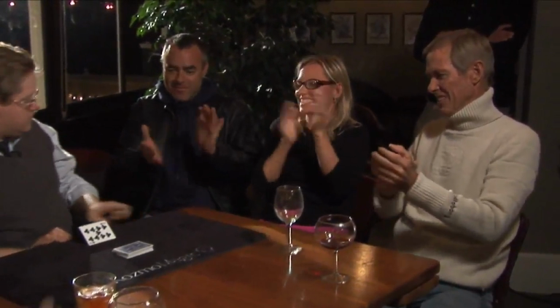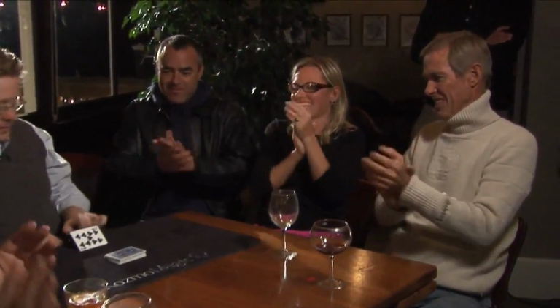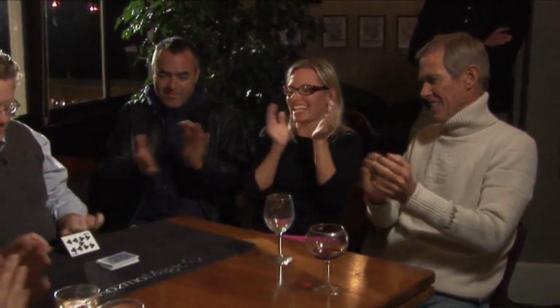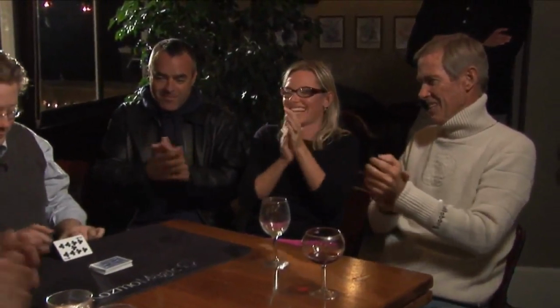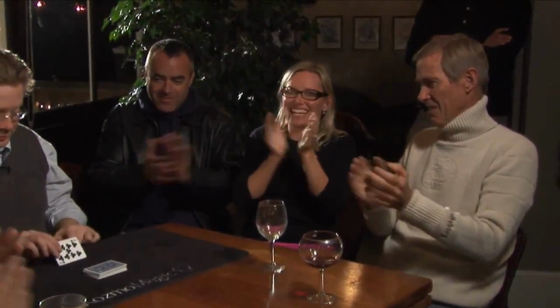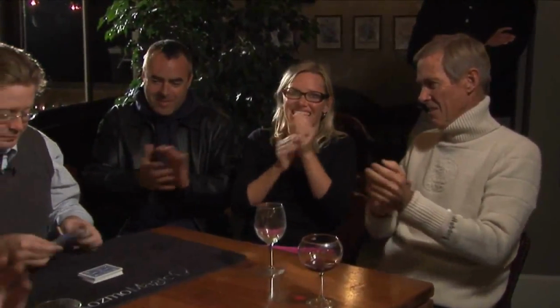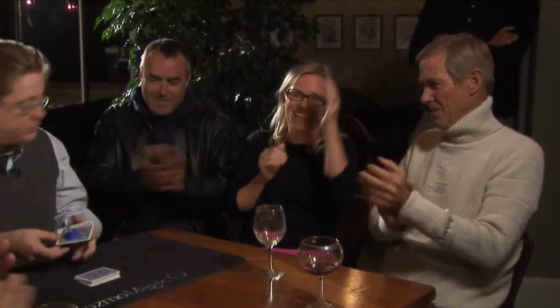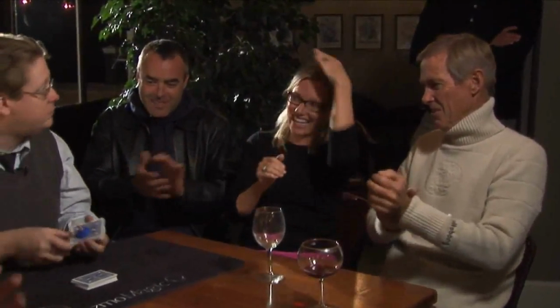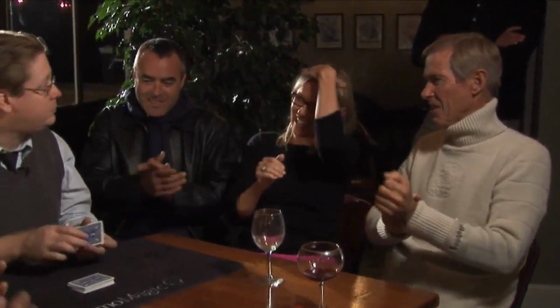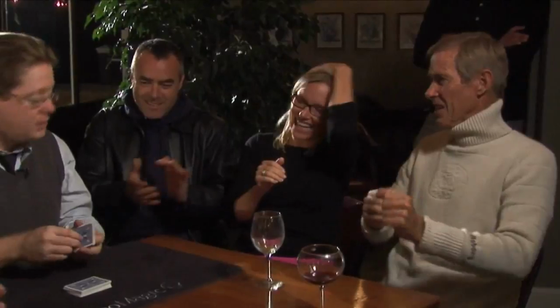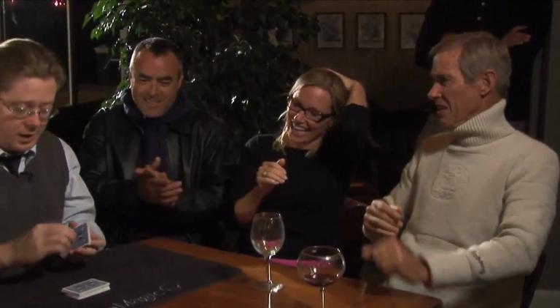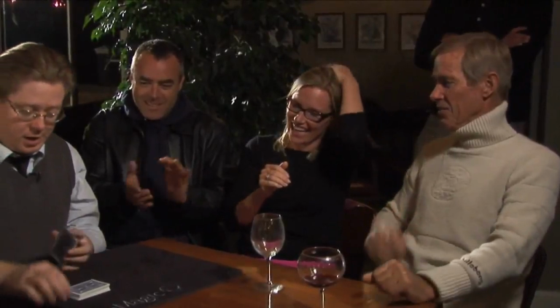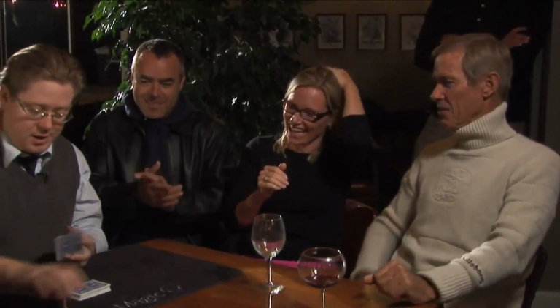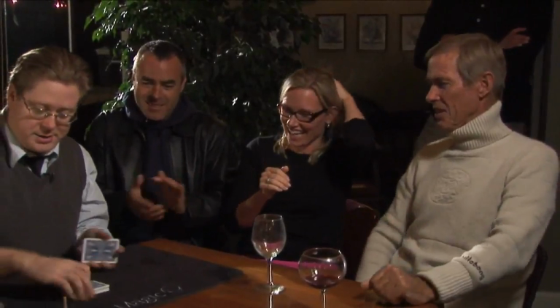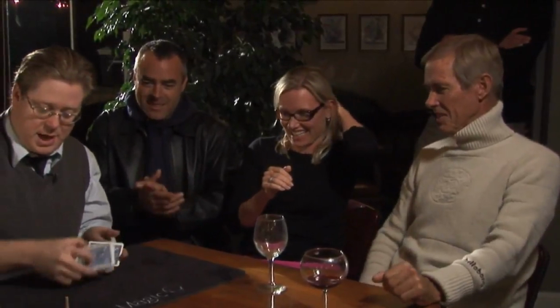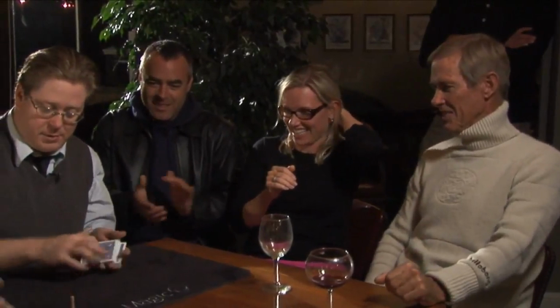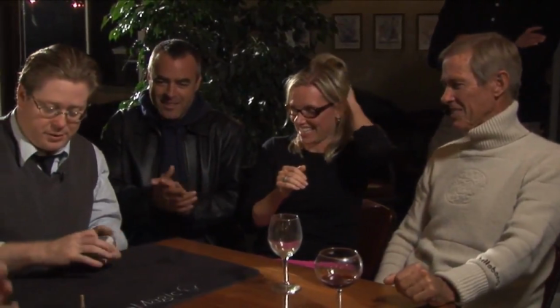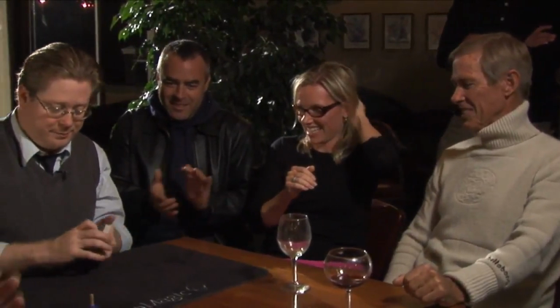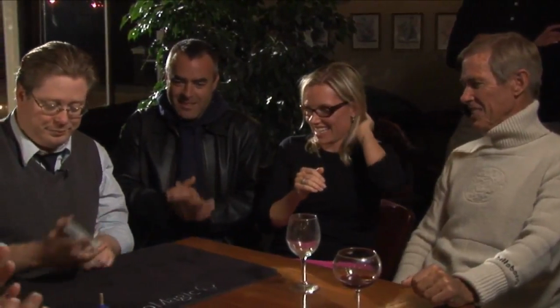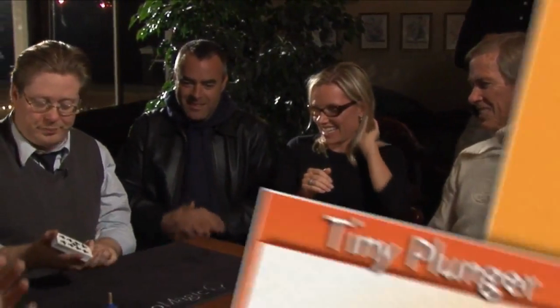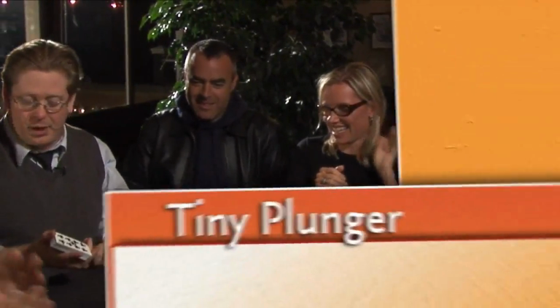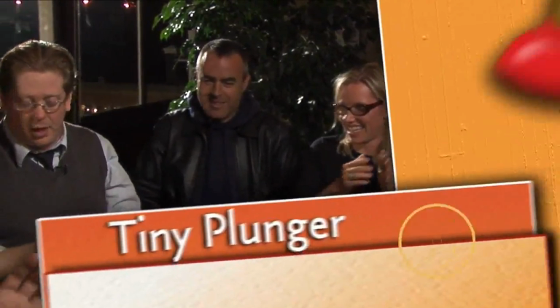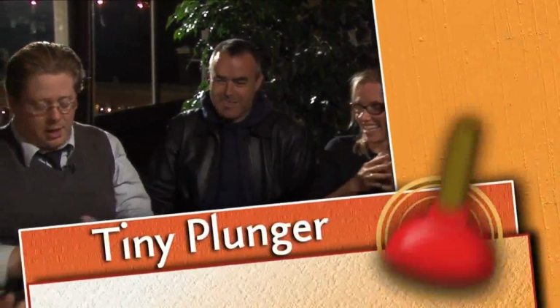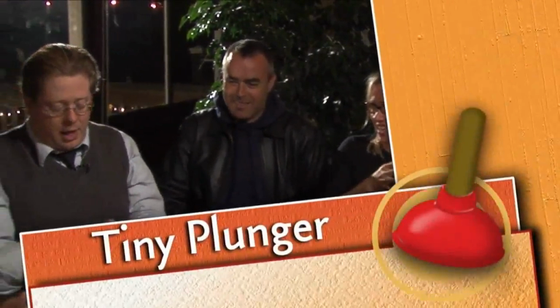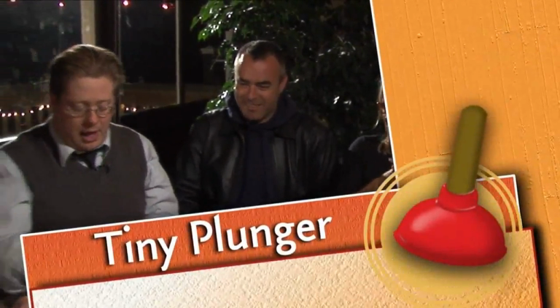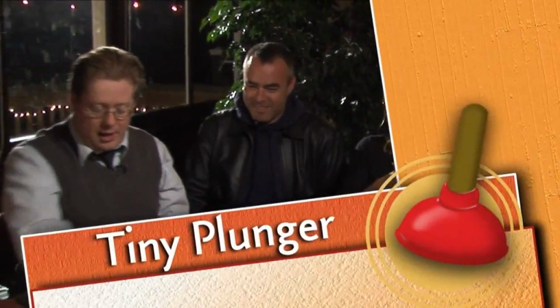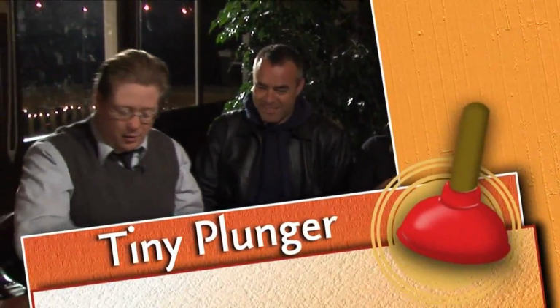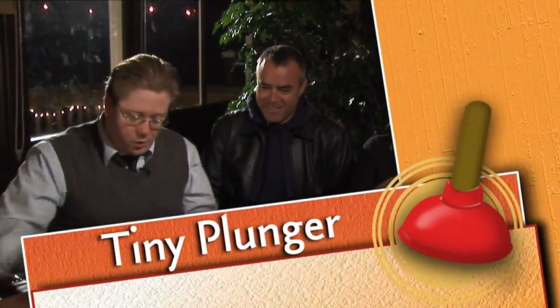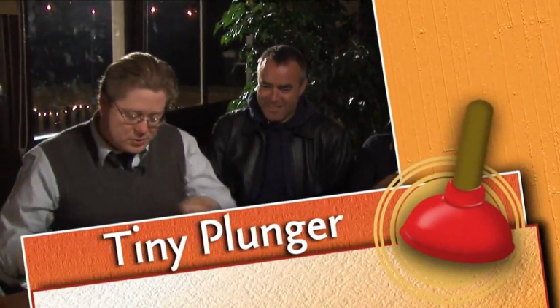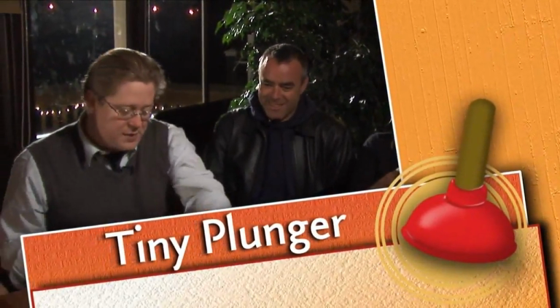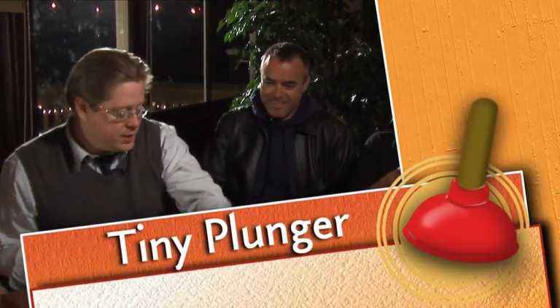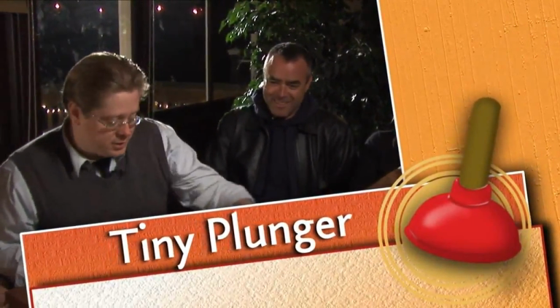Best of all, the routine is within the range of the beginner. So take the plunge, and perform Tiny Plunger.